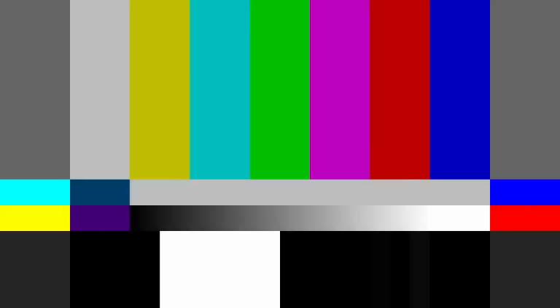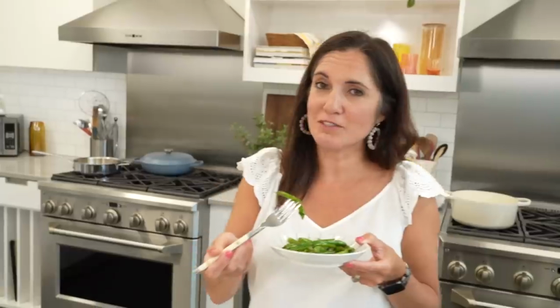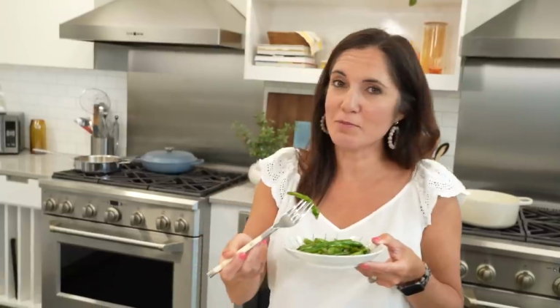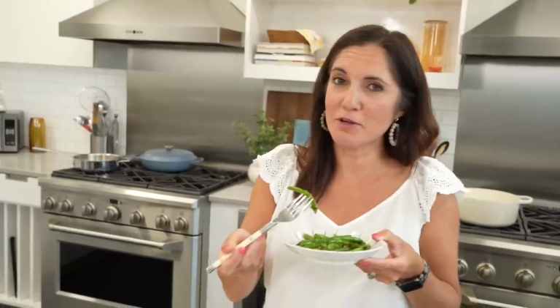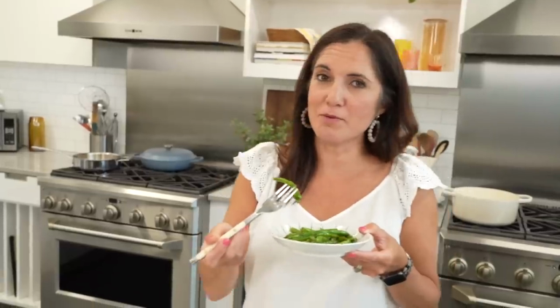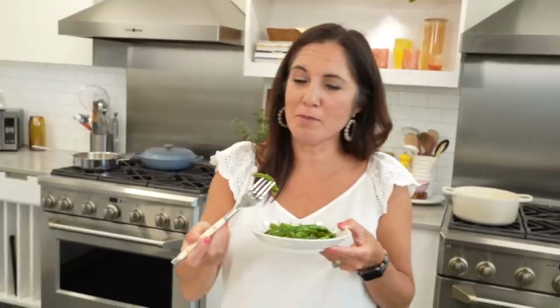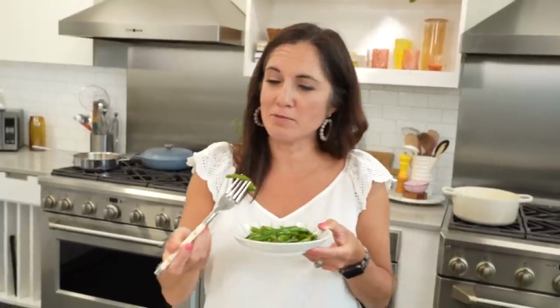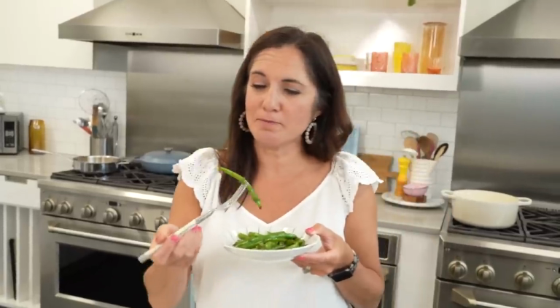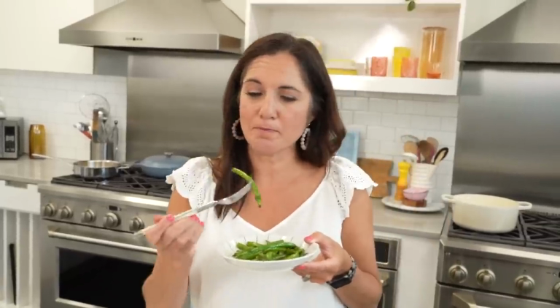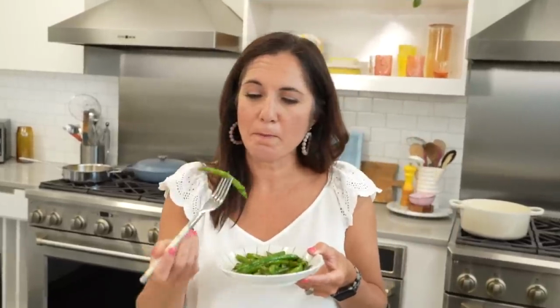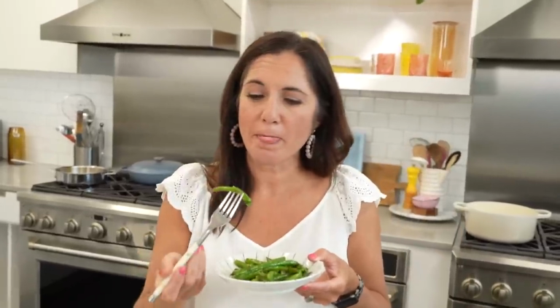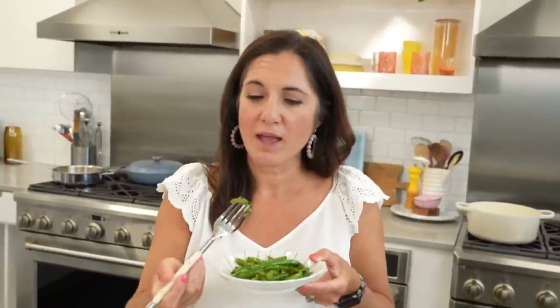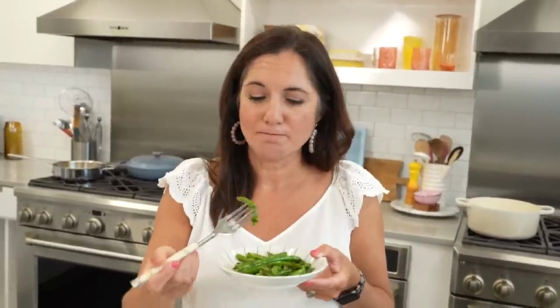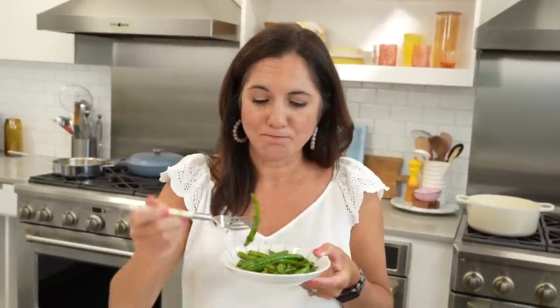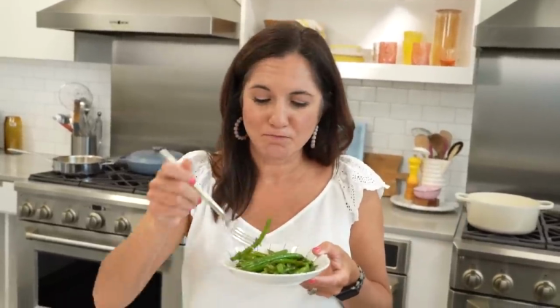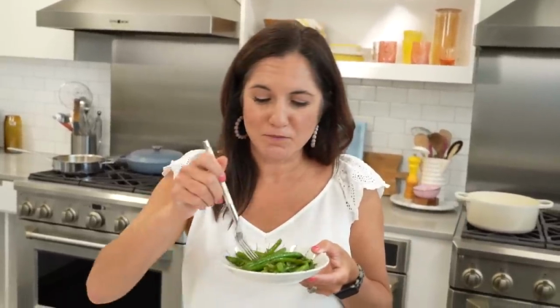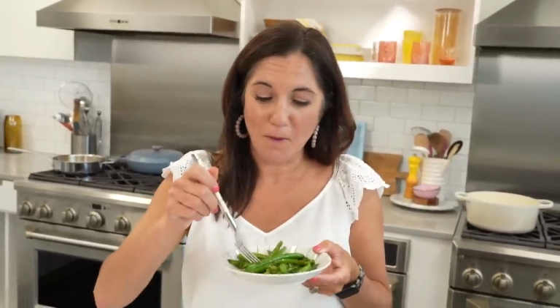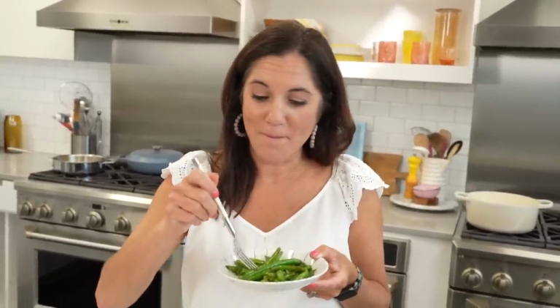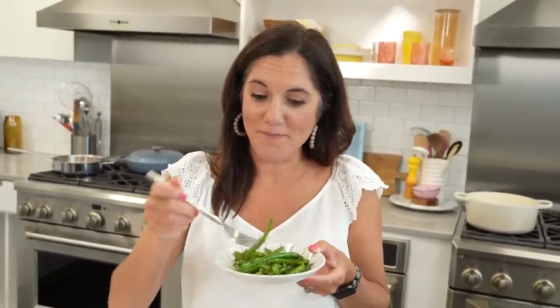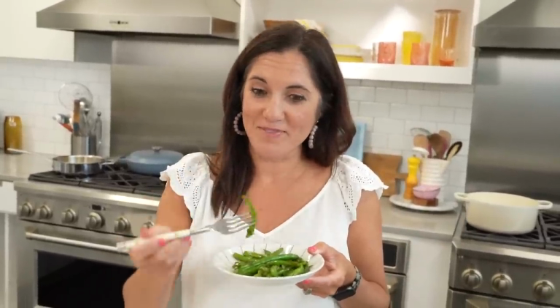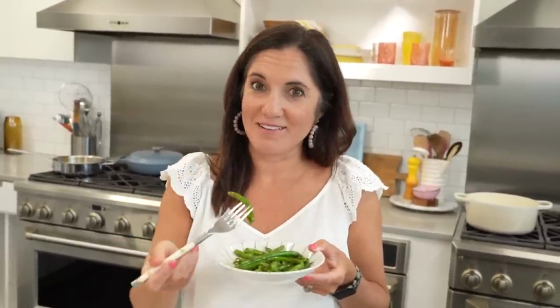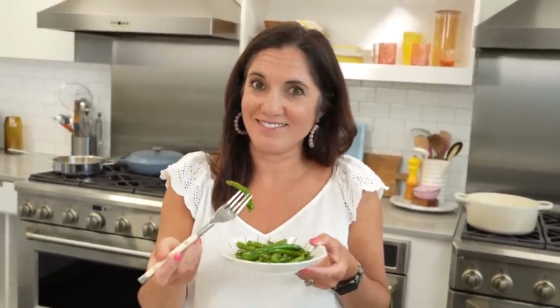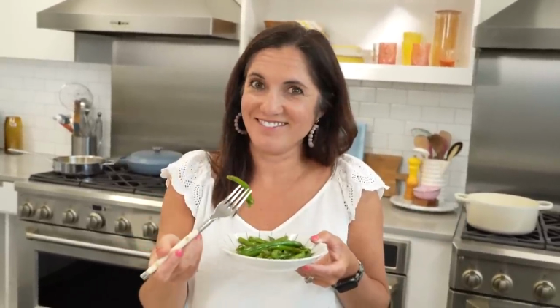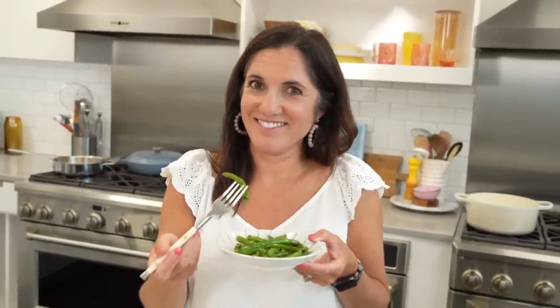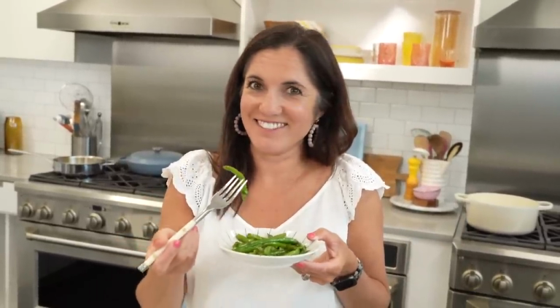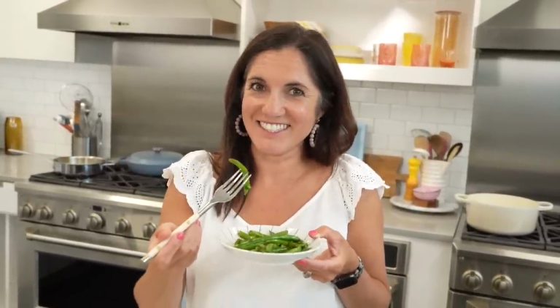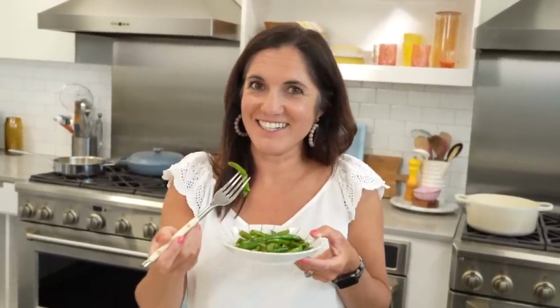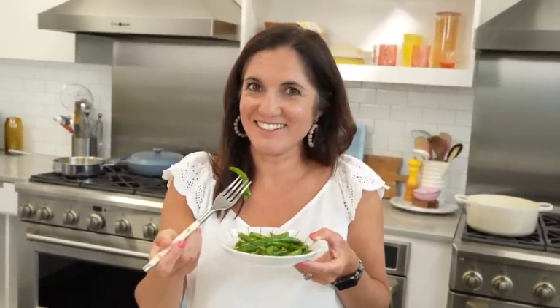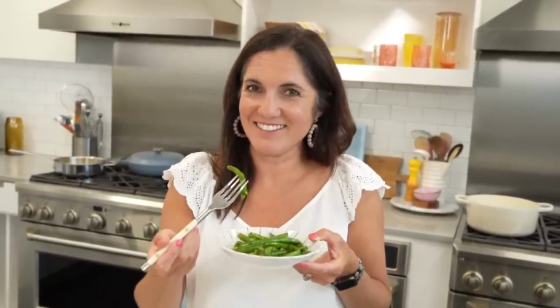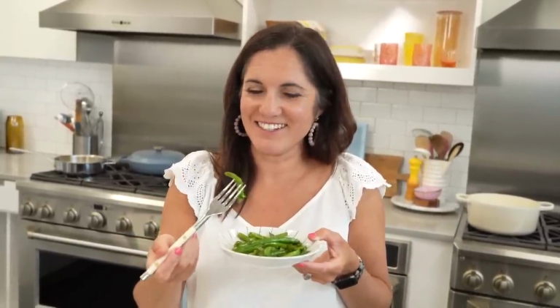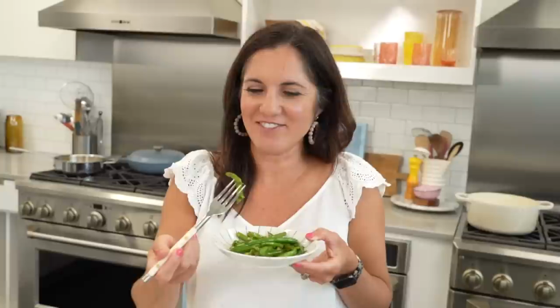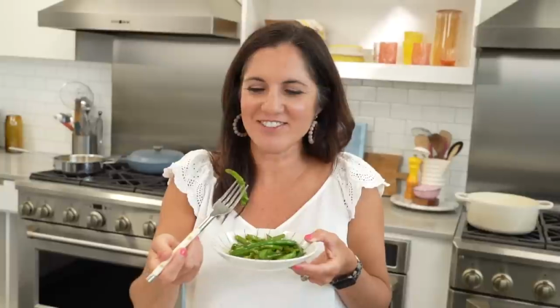This might be better than my mom's. She said it, folks.